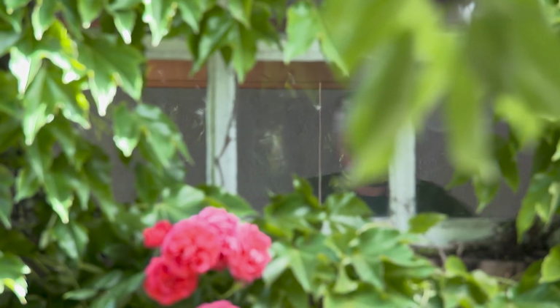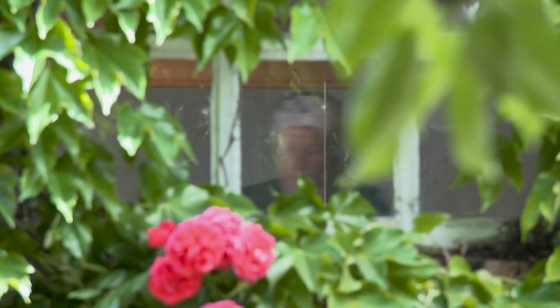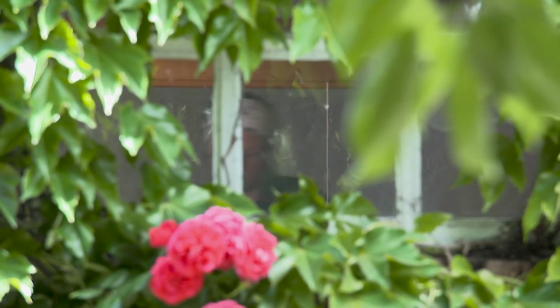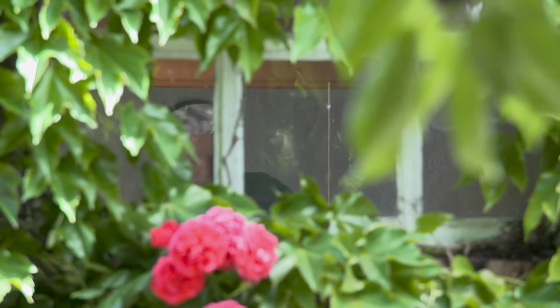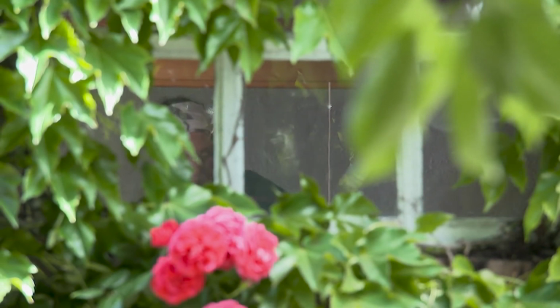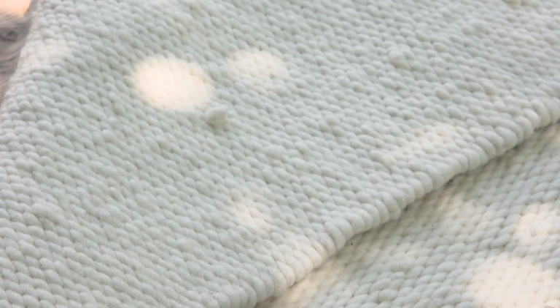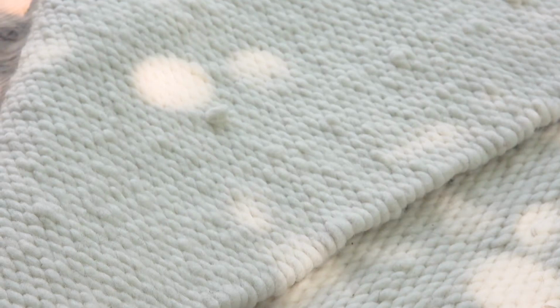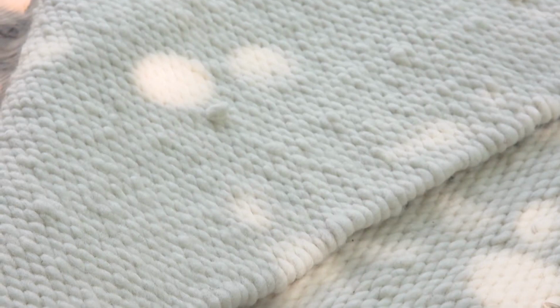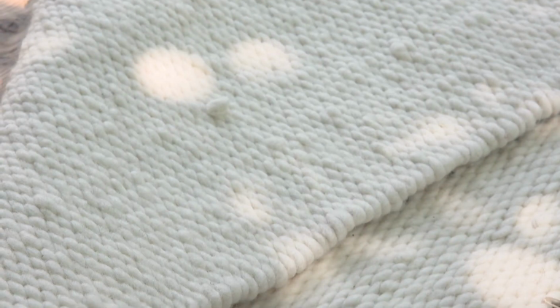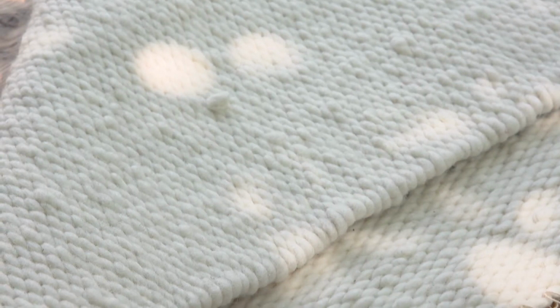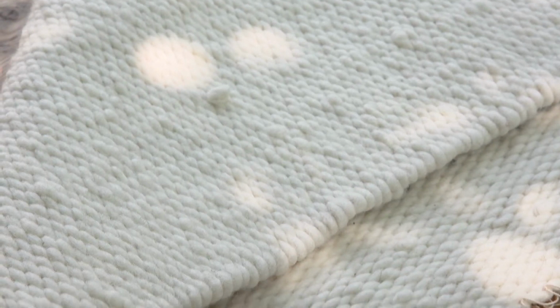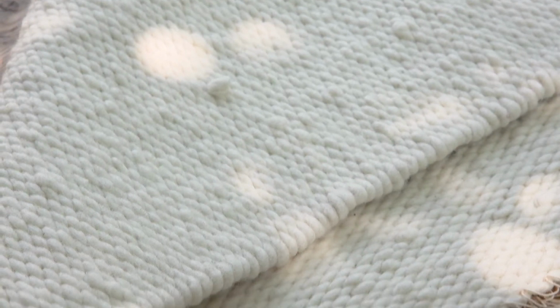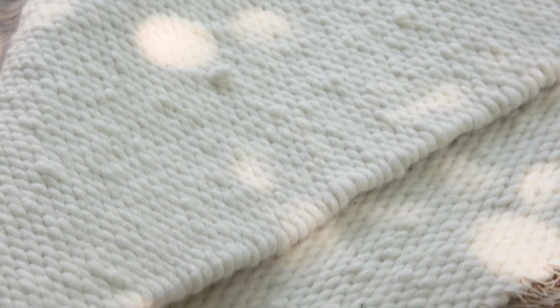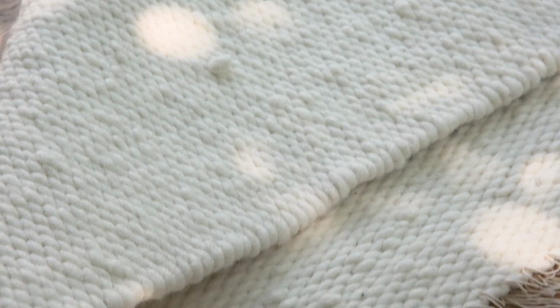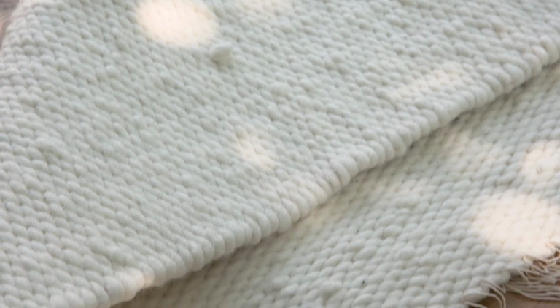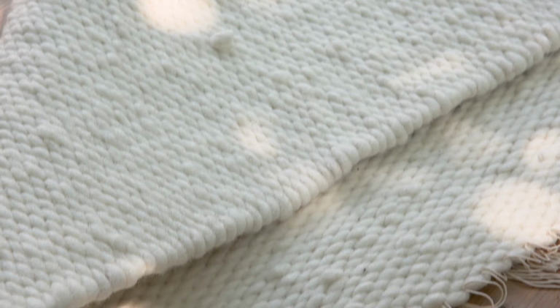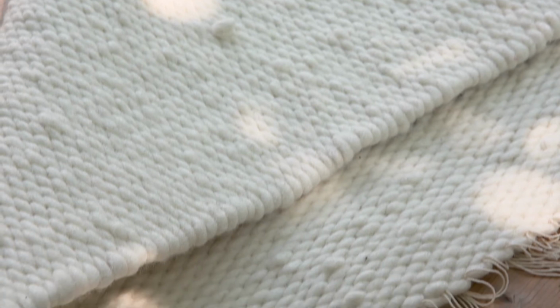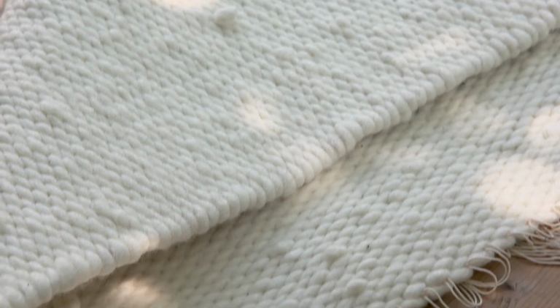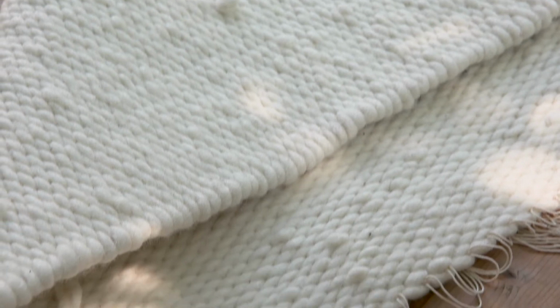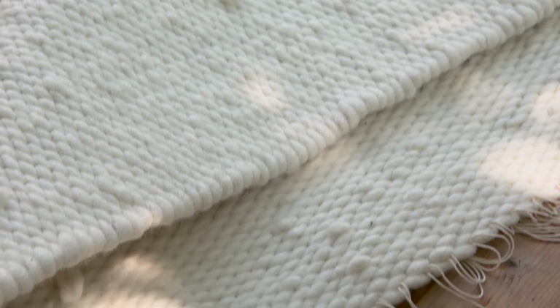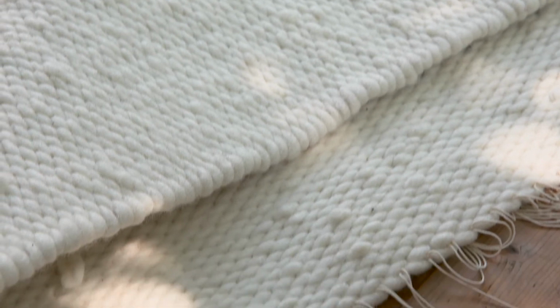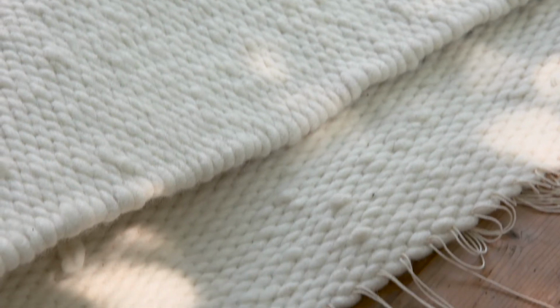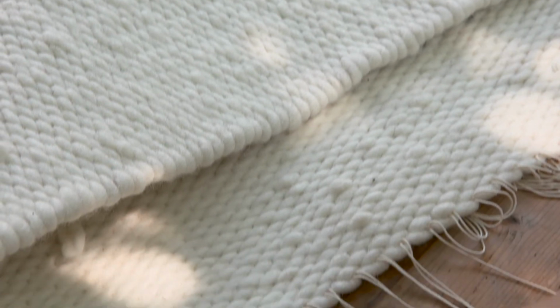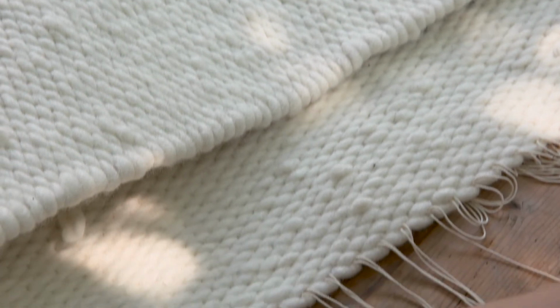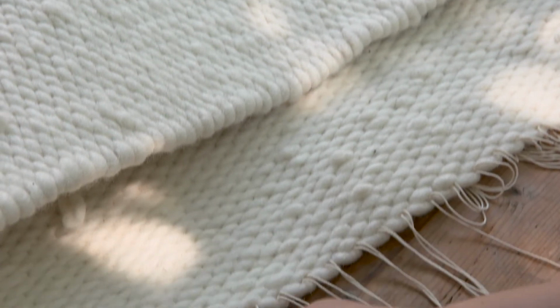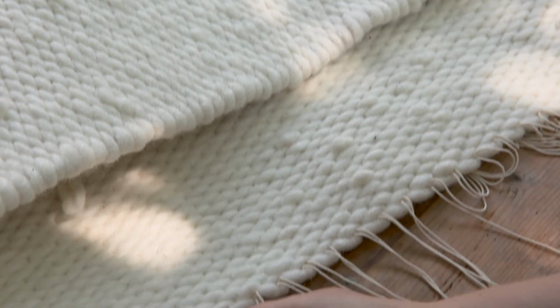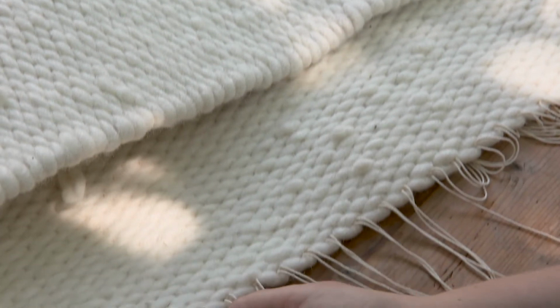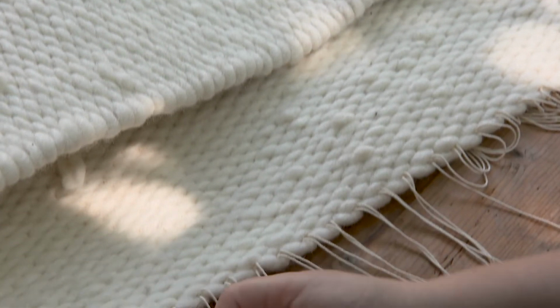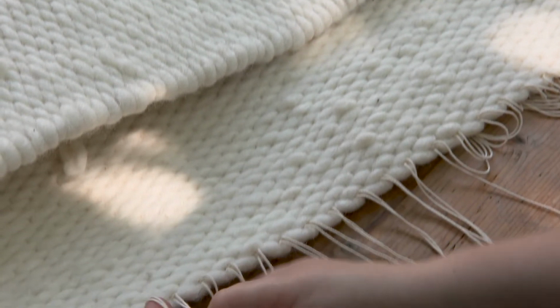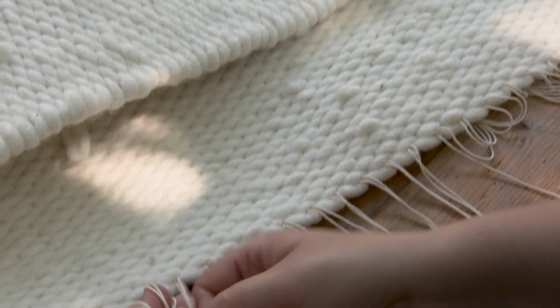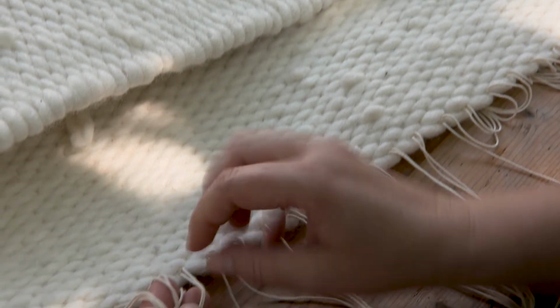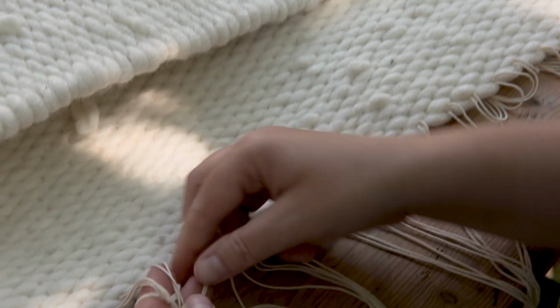When the rug is finished and cut off the loom, the last step of the procedure is tying the warp threads.